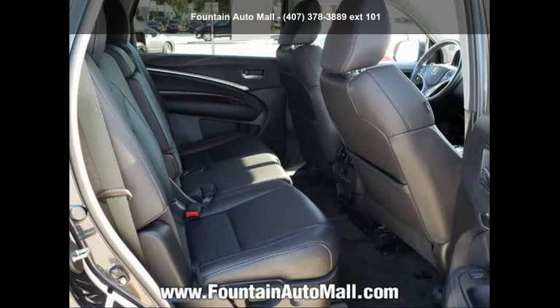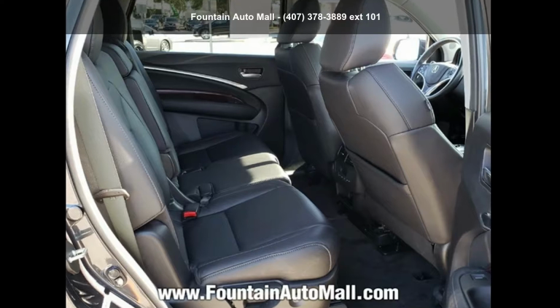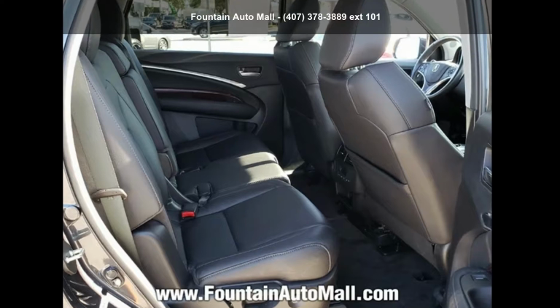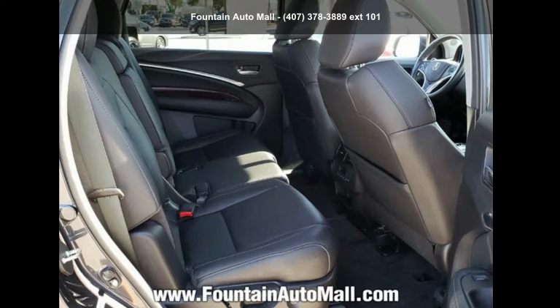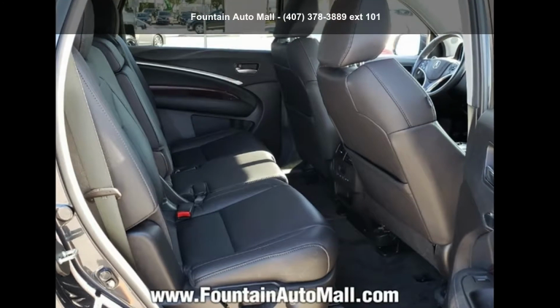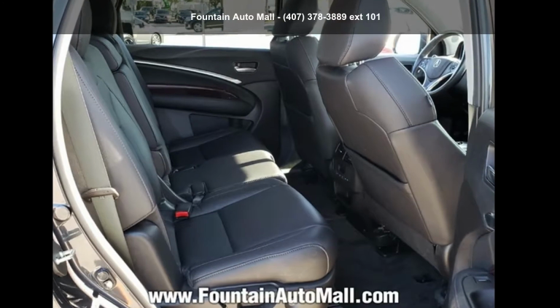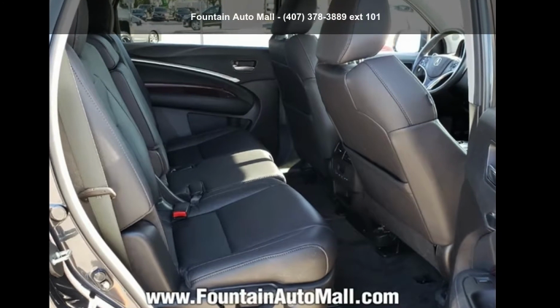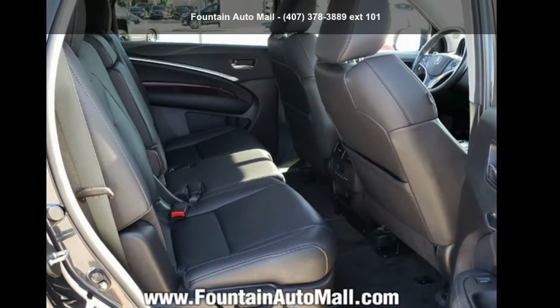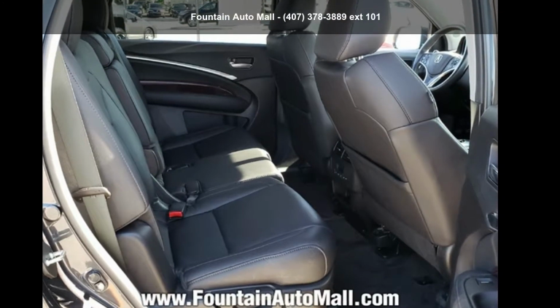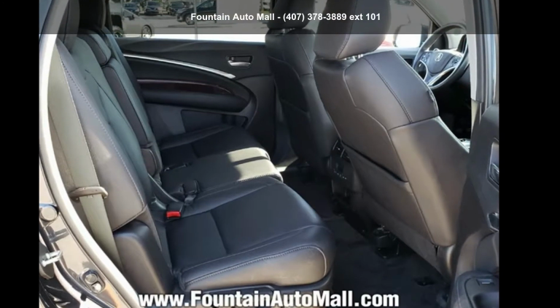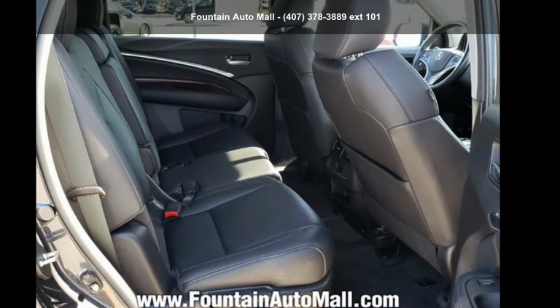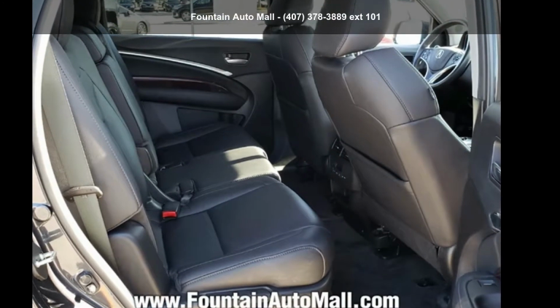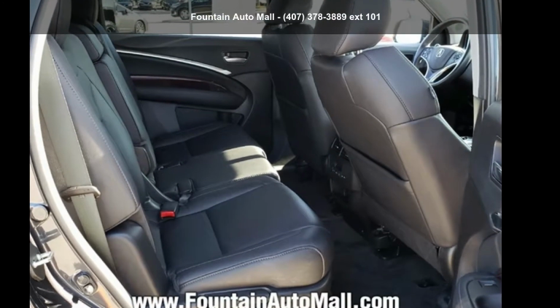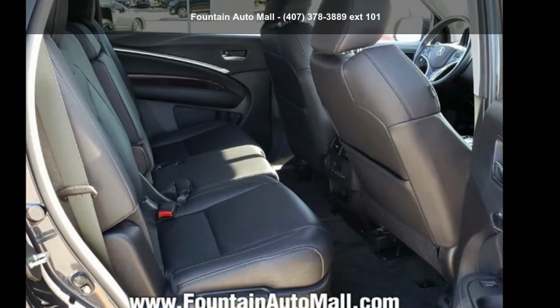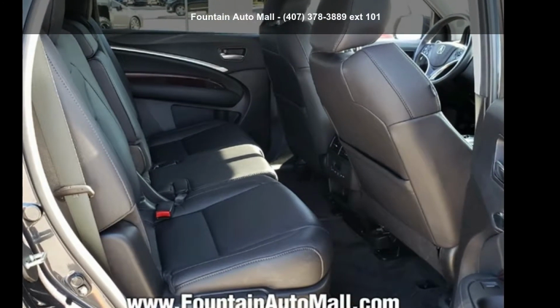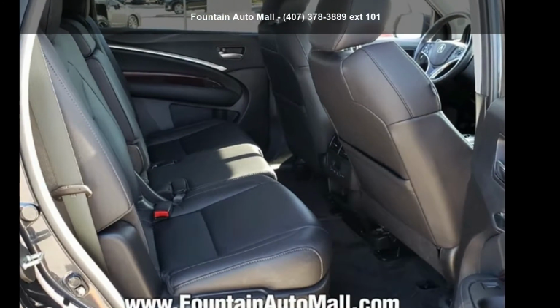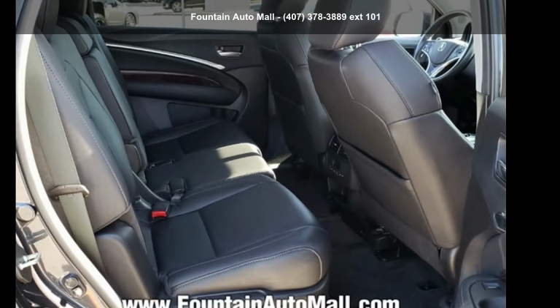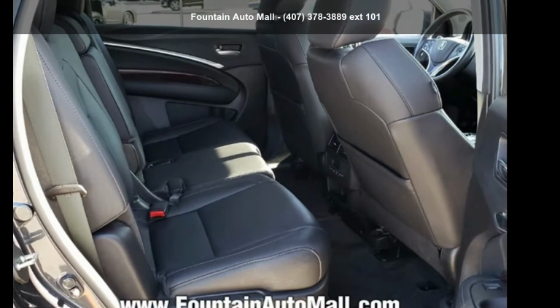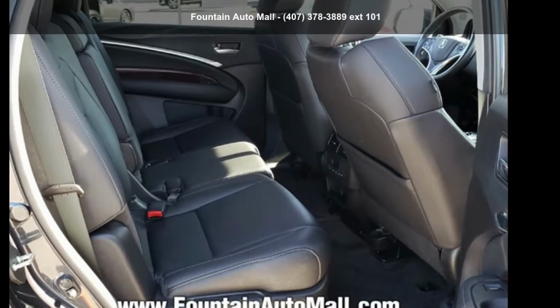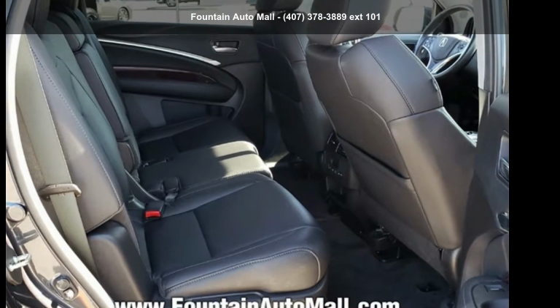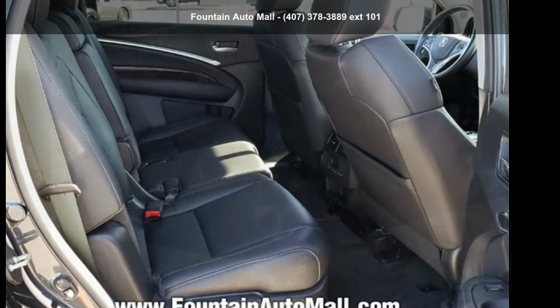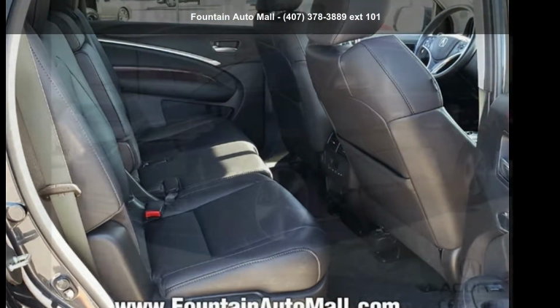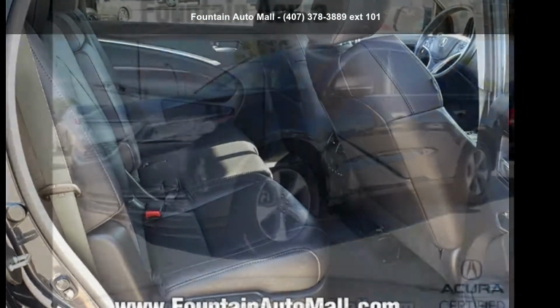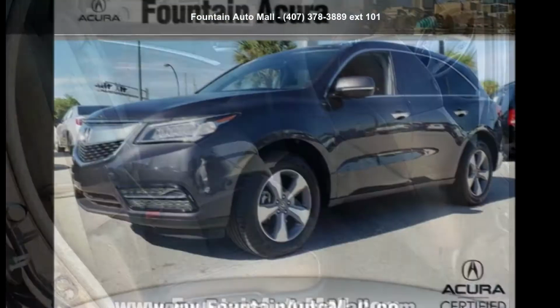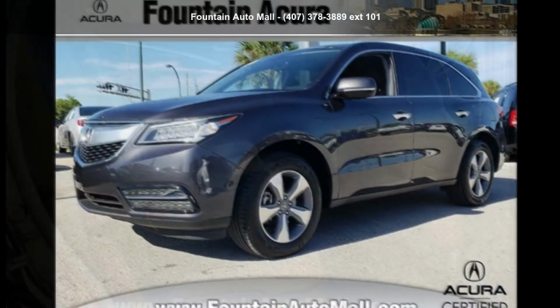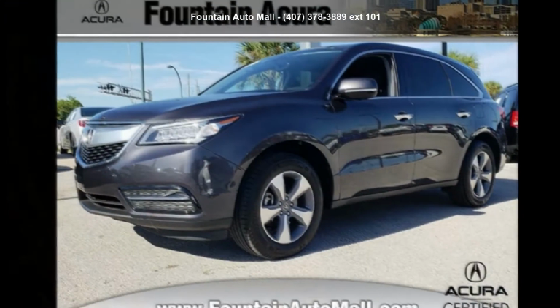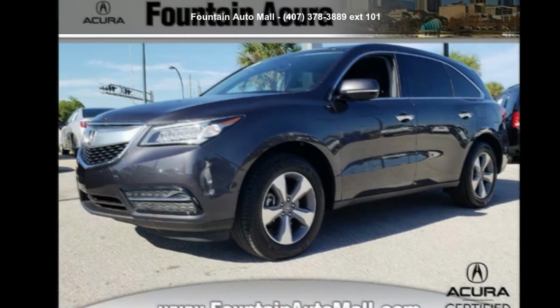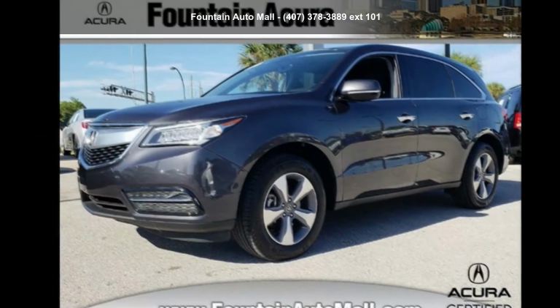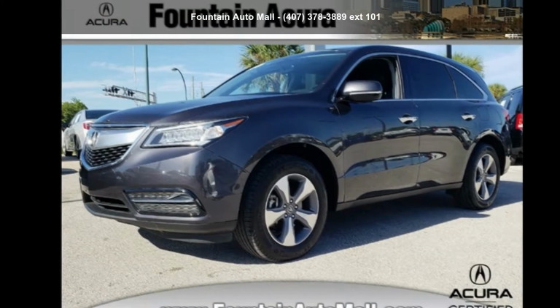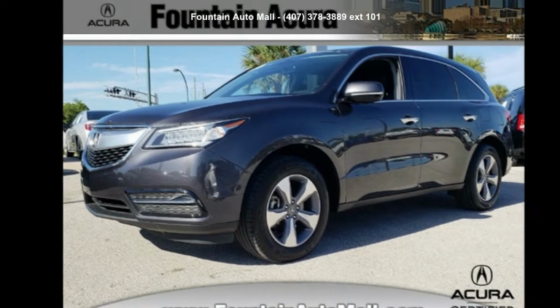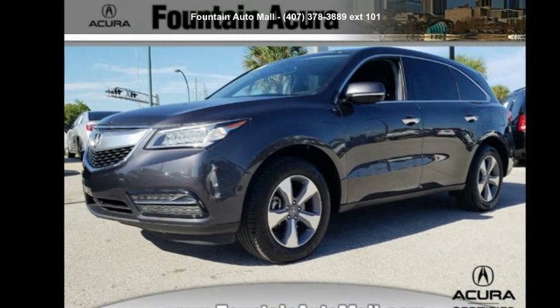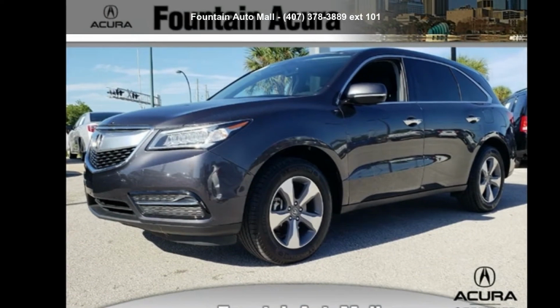Check out this Acura 2016 MDX 3.5L. Don't miss this great deal on a luxury vehicle.